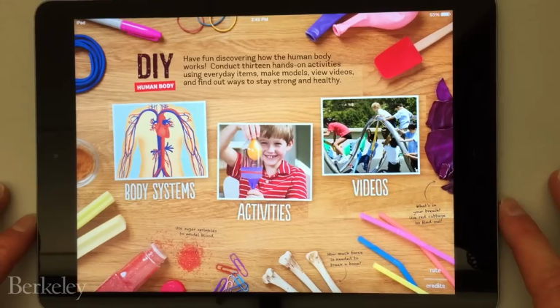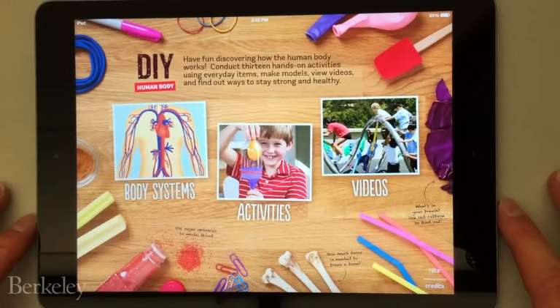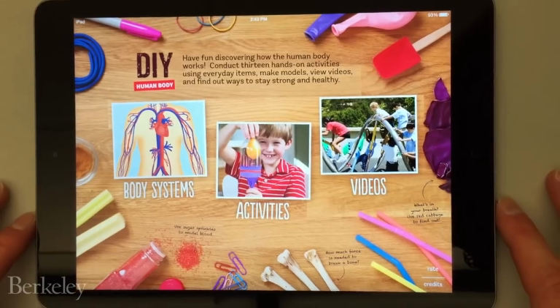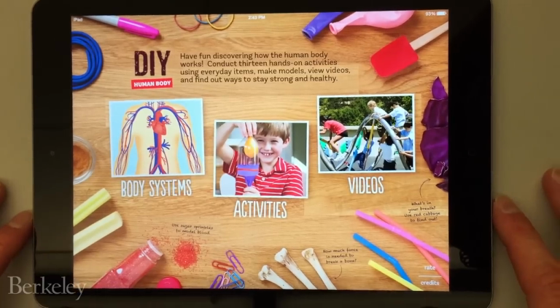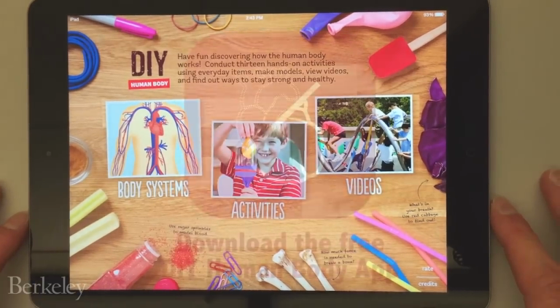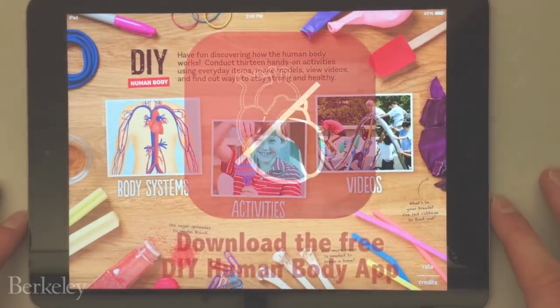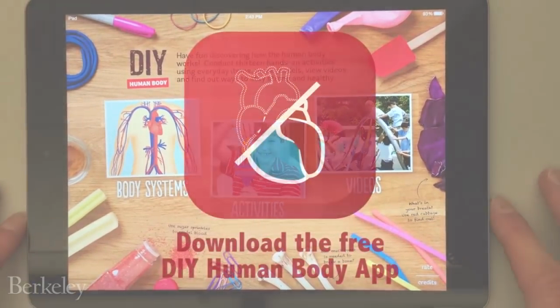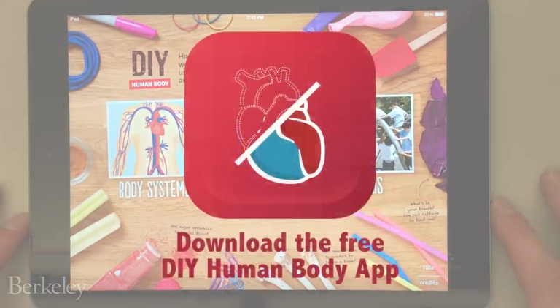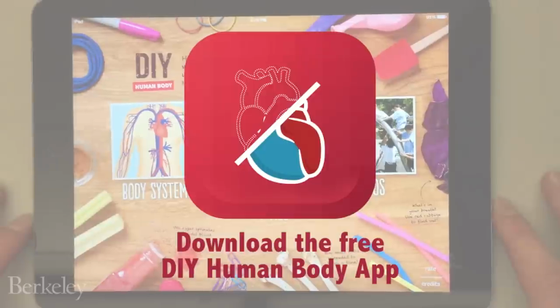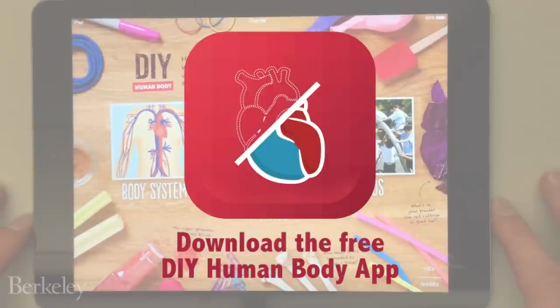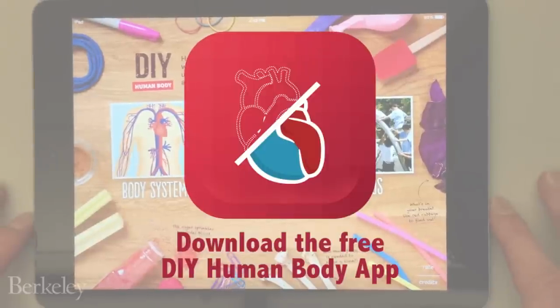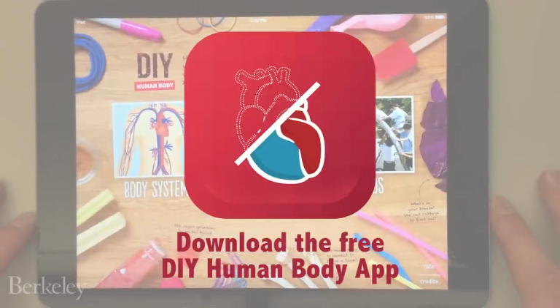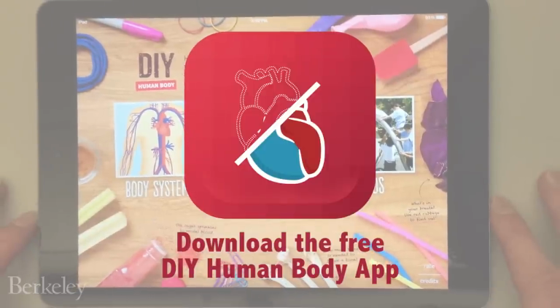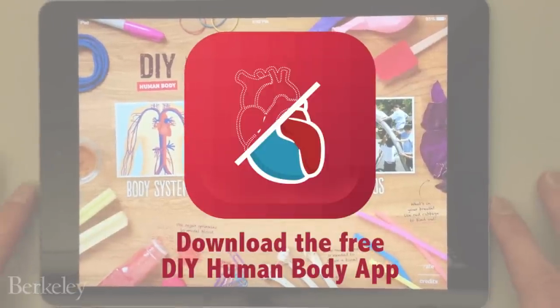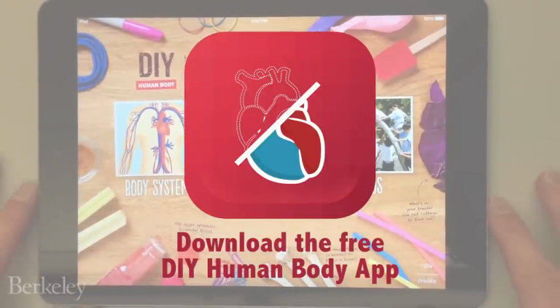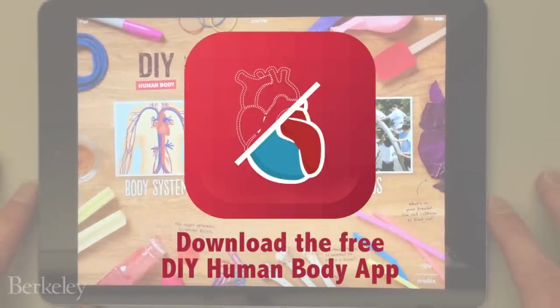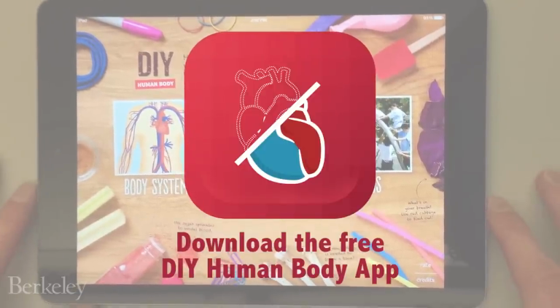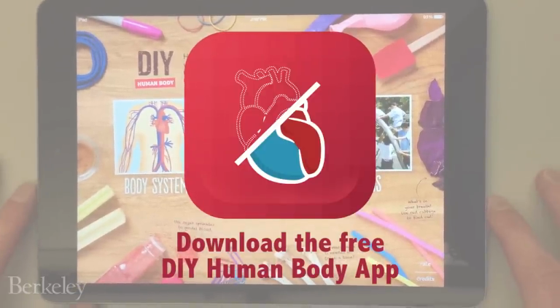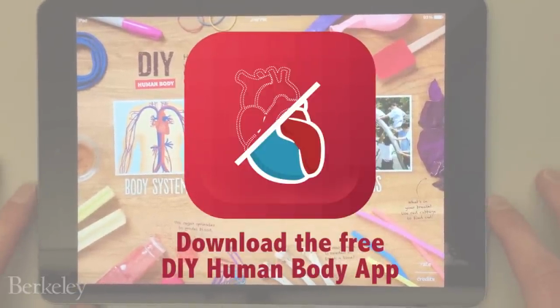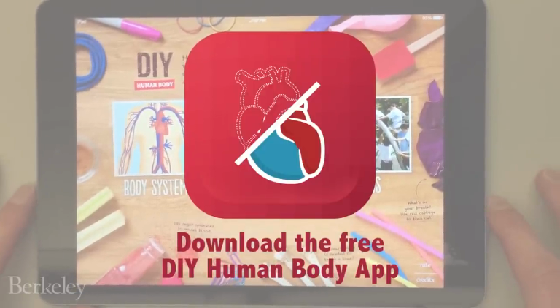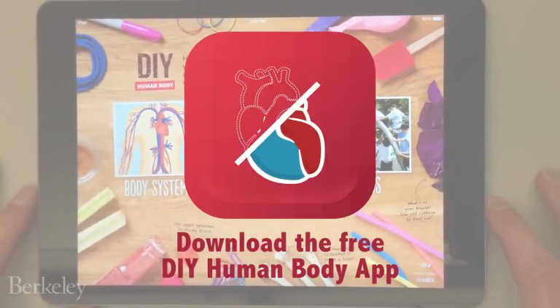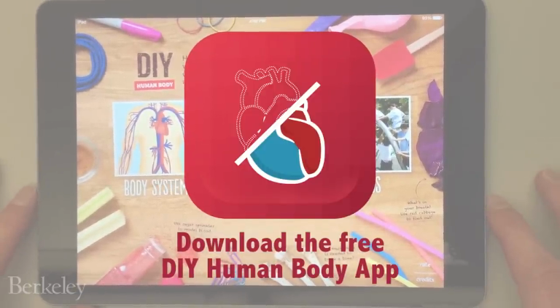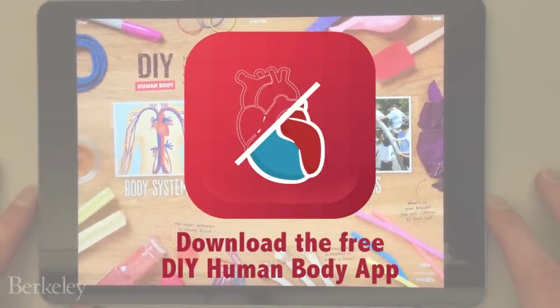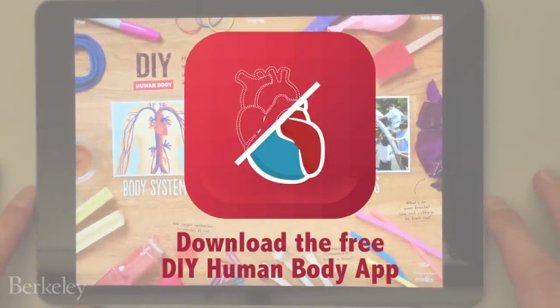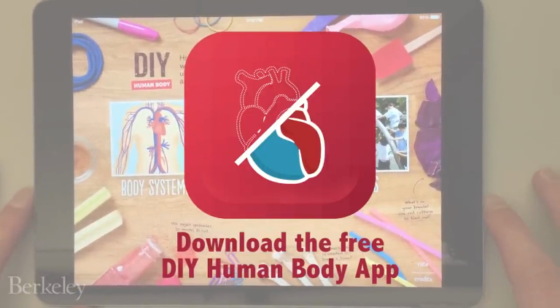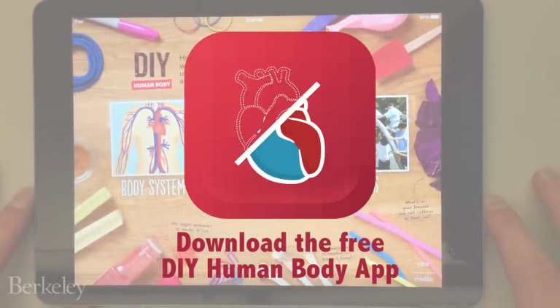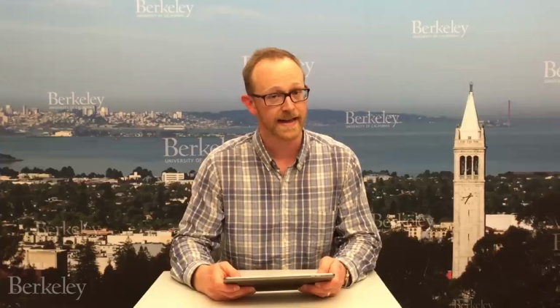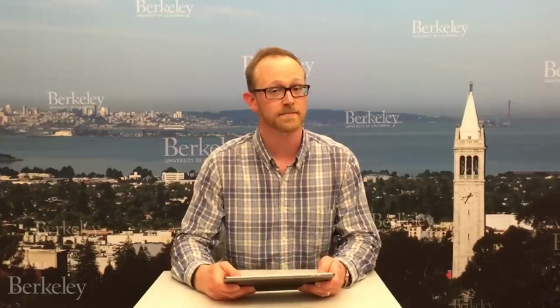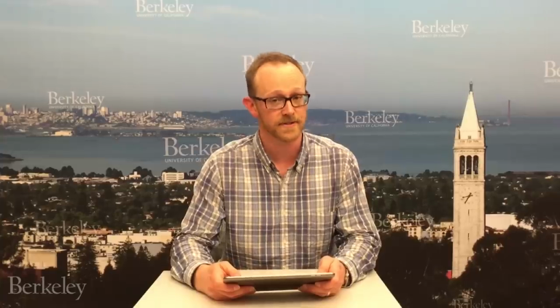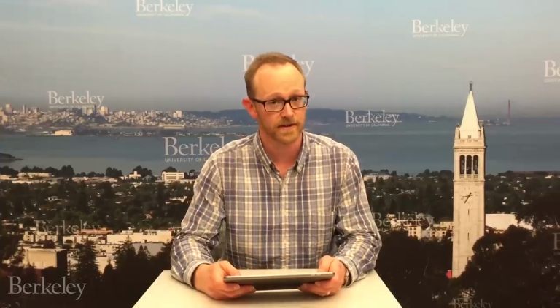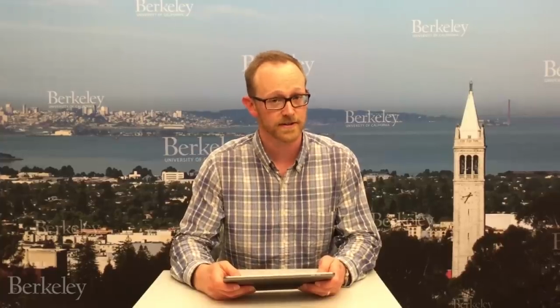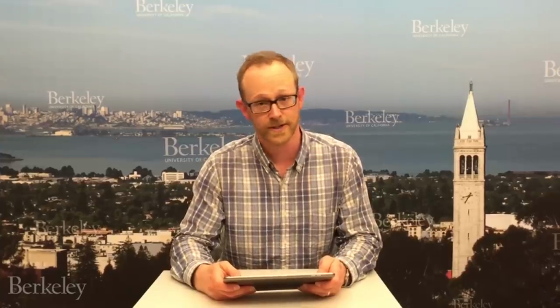The app was funded through a generous grant from the National Institutes of Health. It's available for both the iPad and the iPhone, and best of all, it's free.